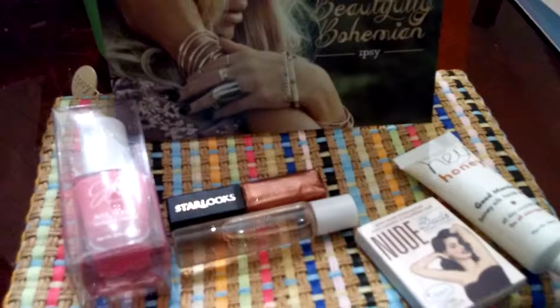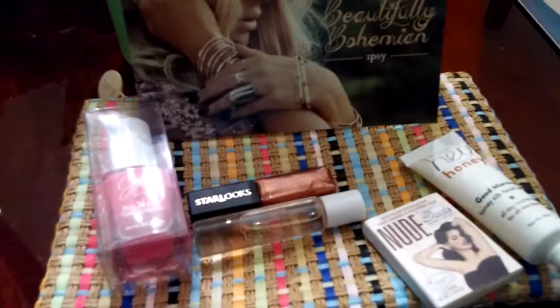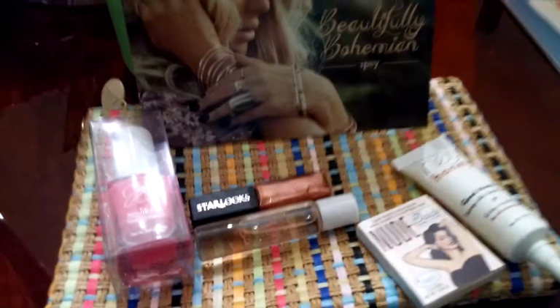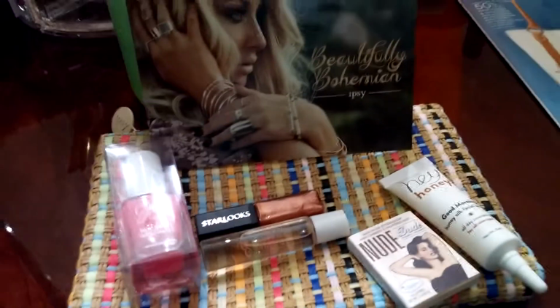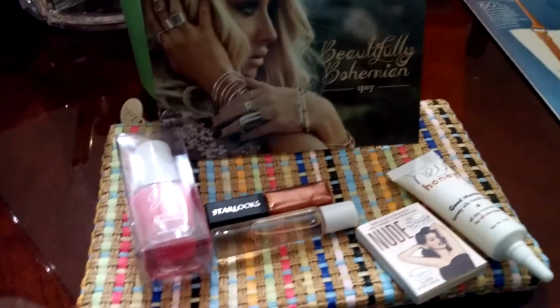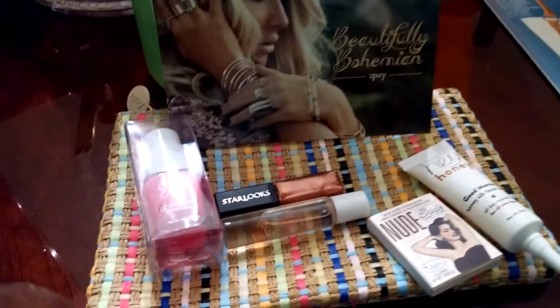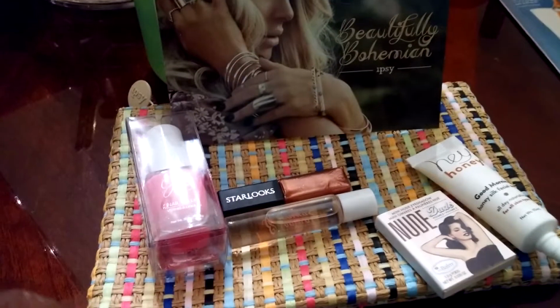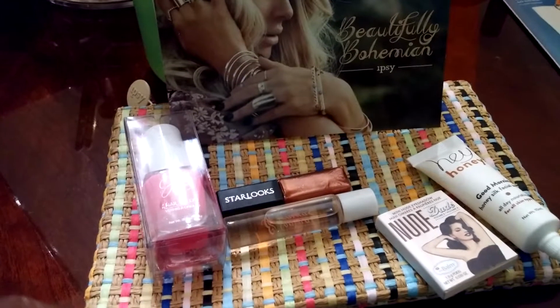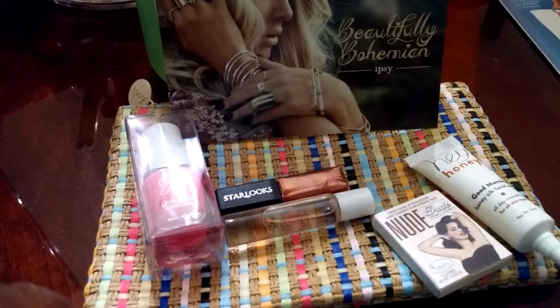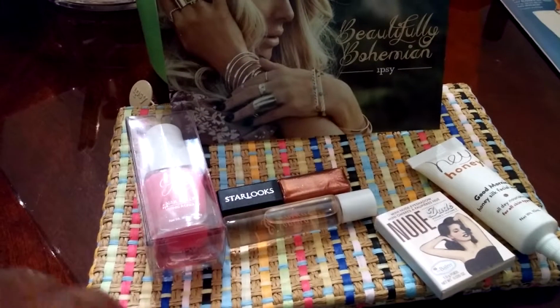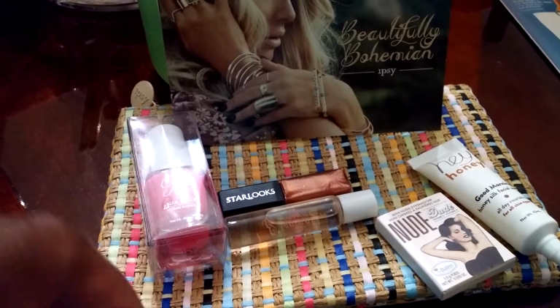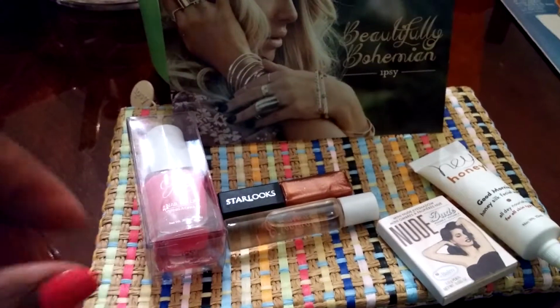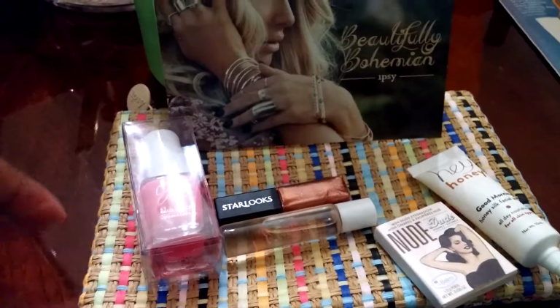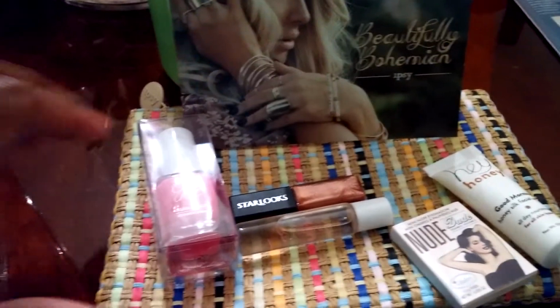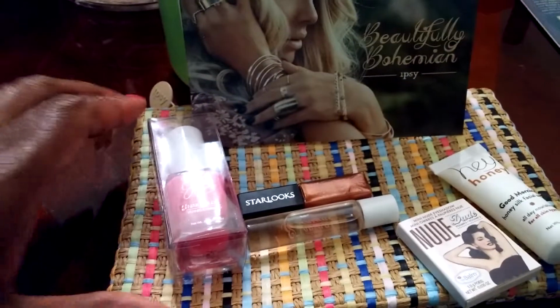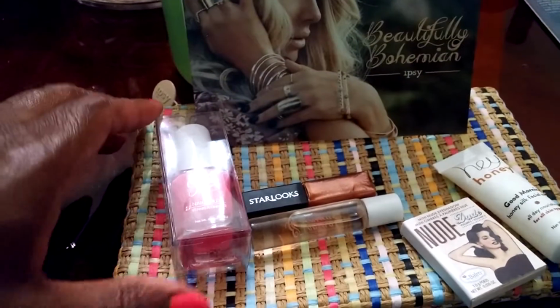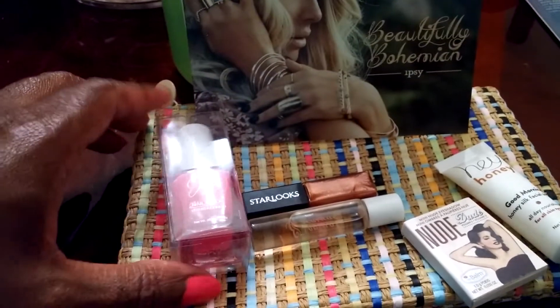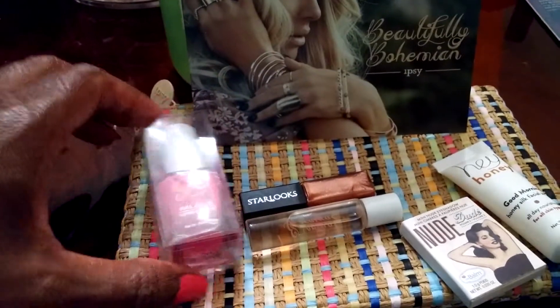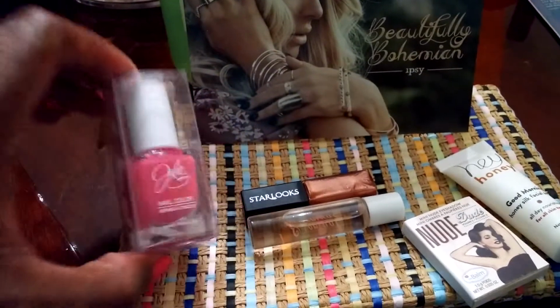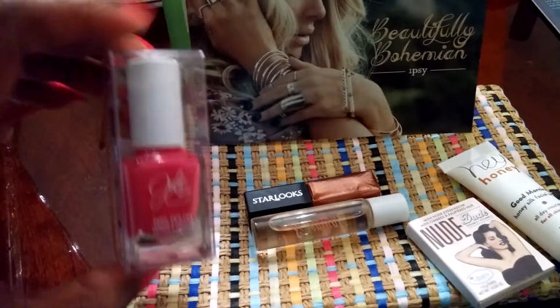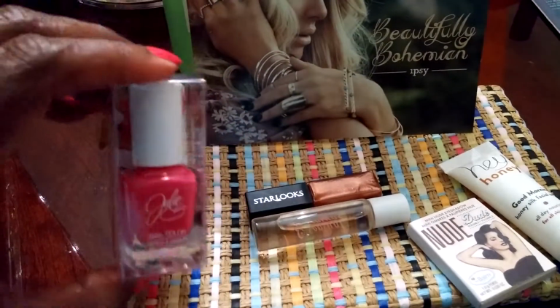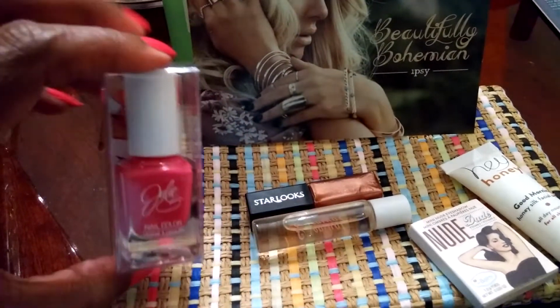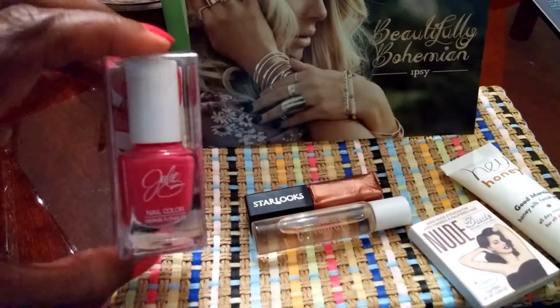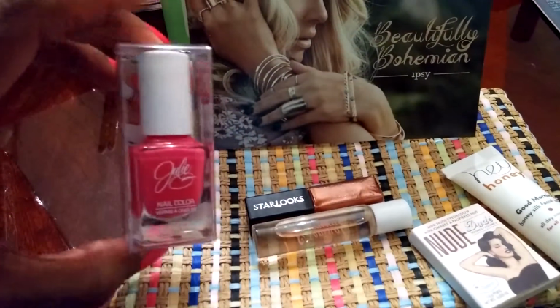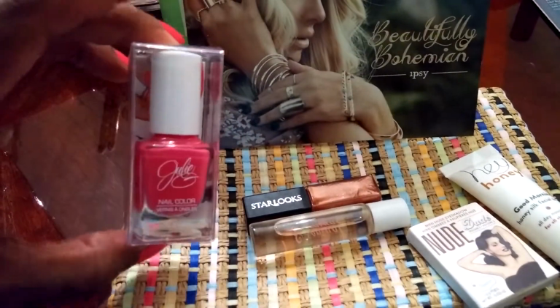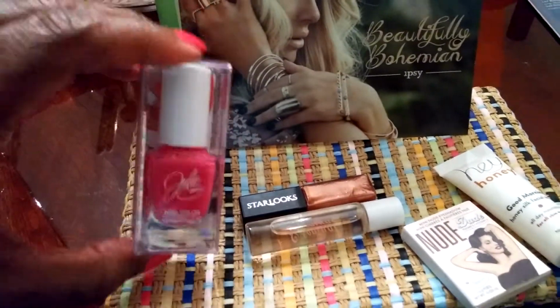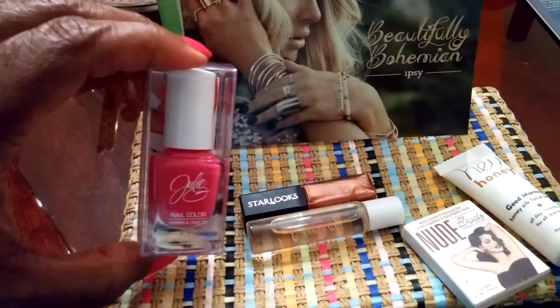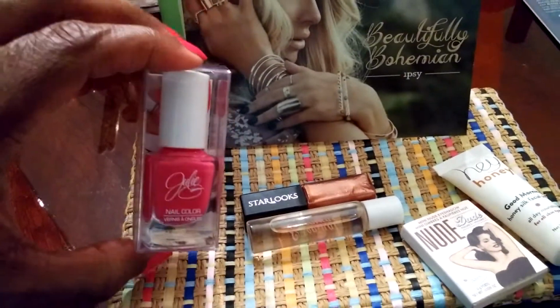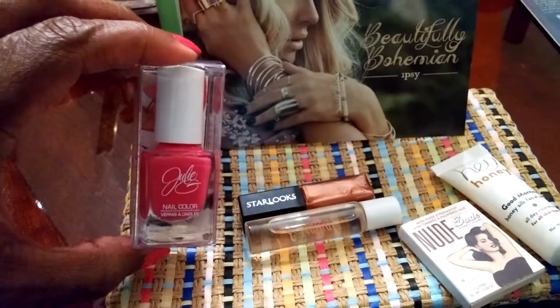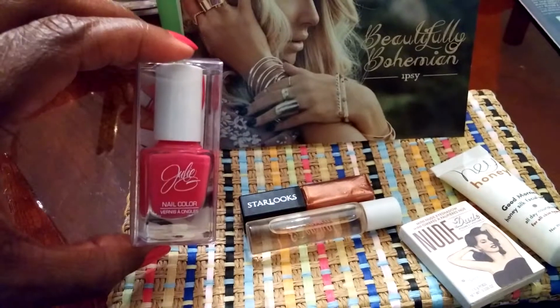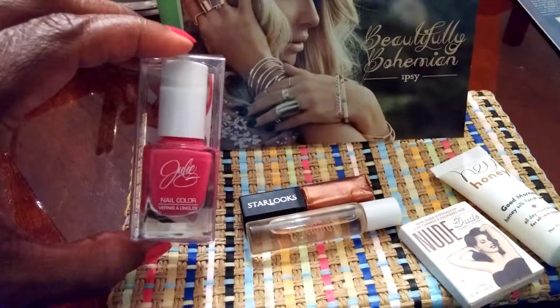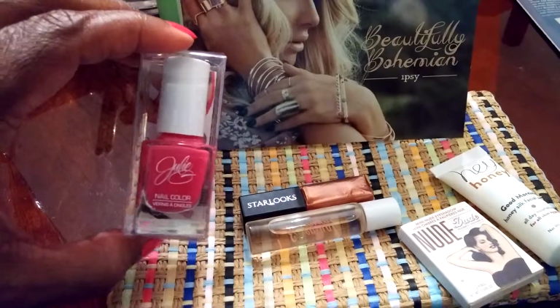Hello YouTube friends and family. I wanted to quickly show you a few of the things that I got in April's Ipsy bag.